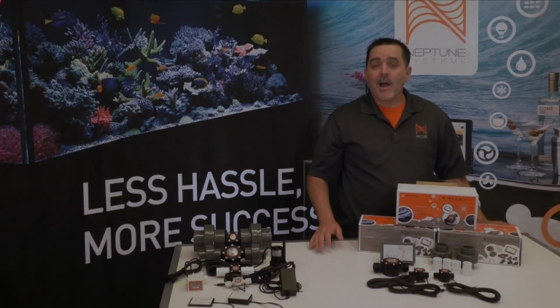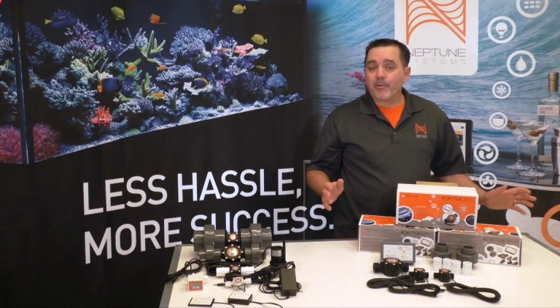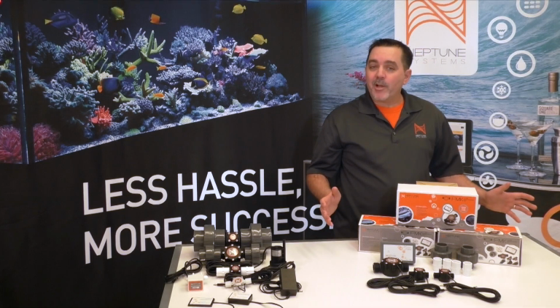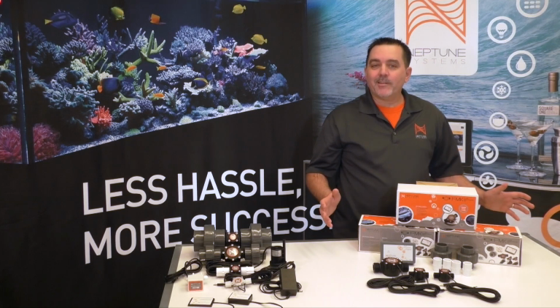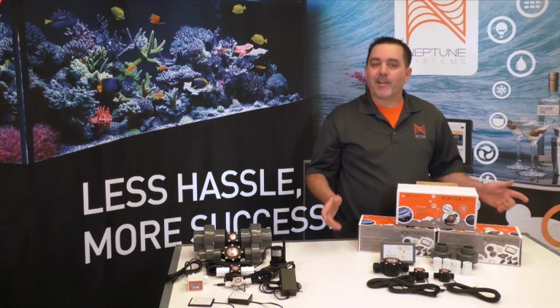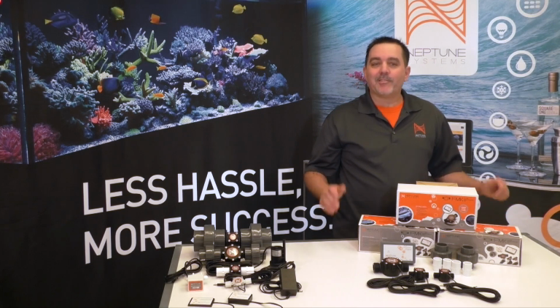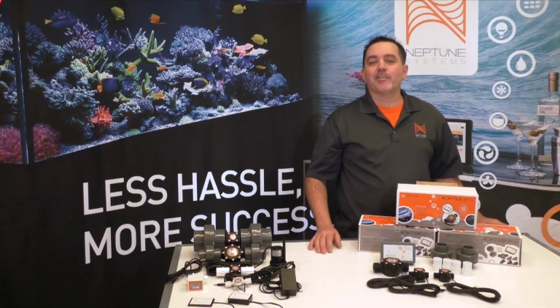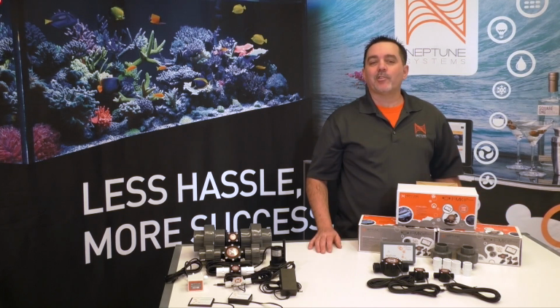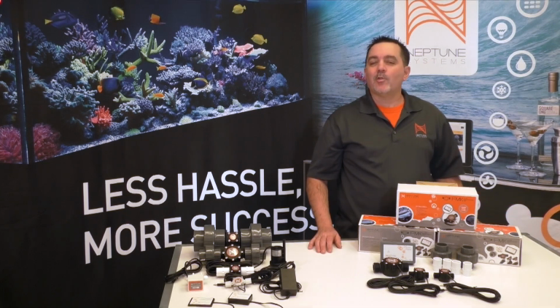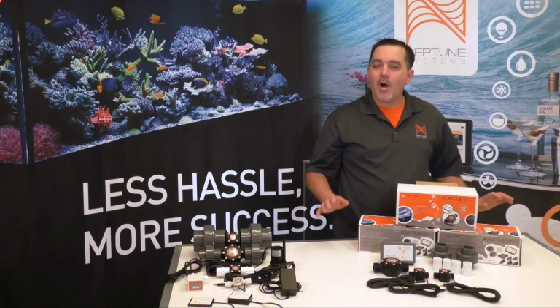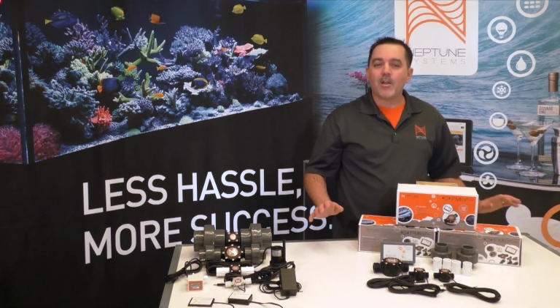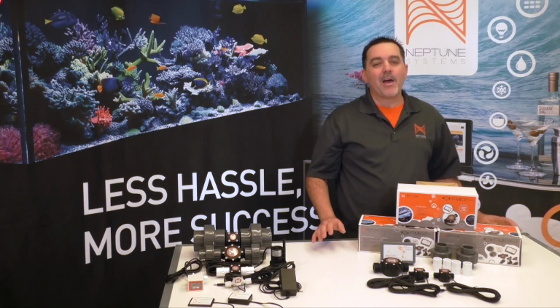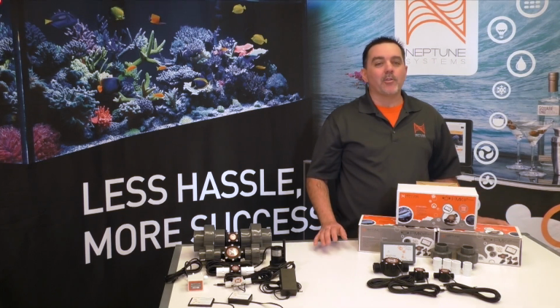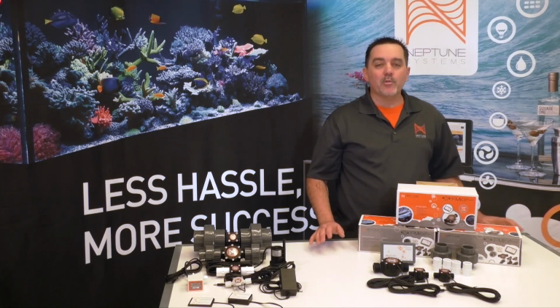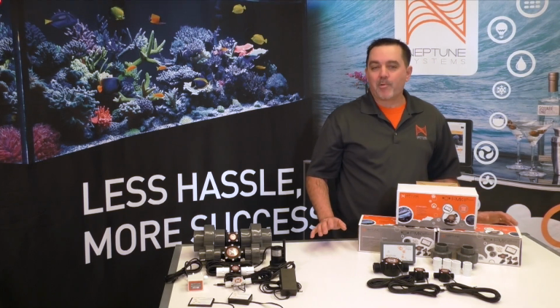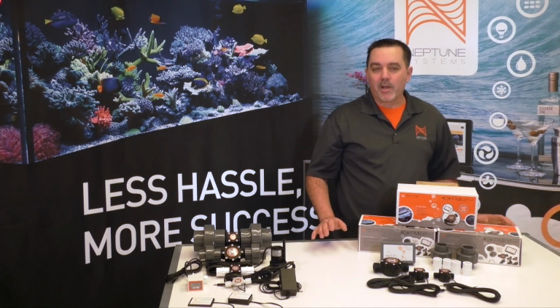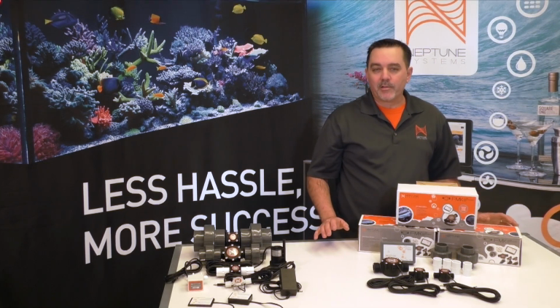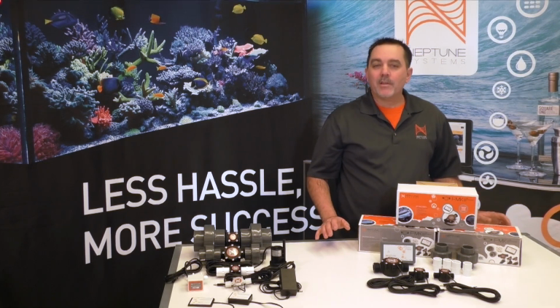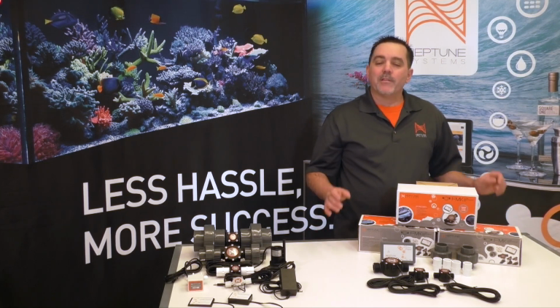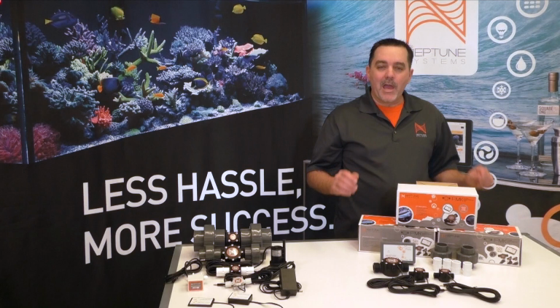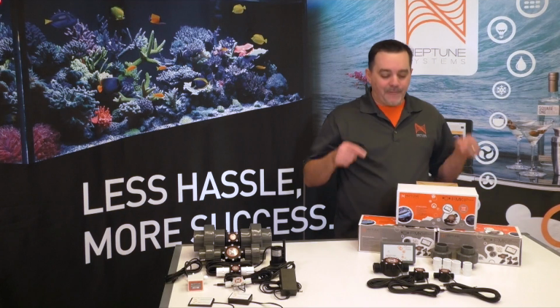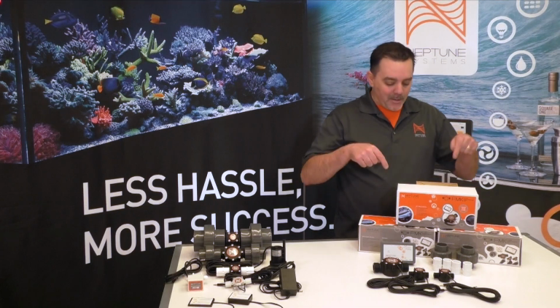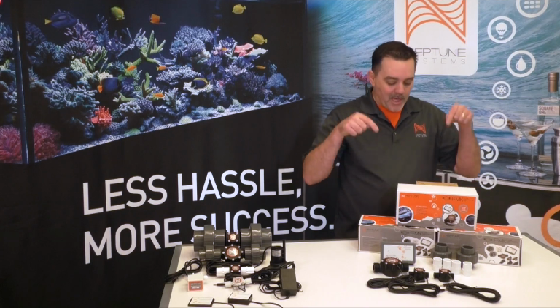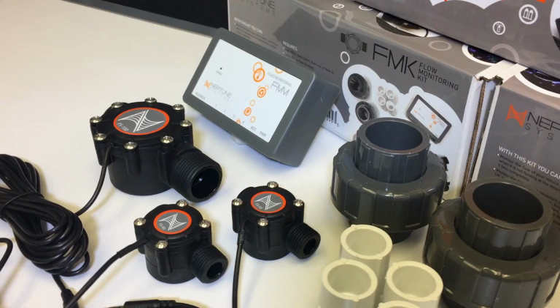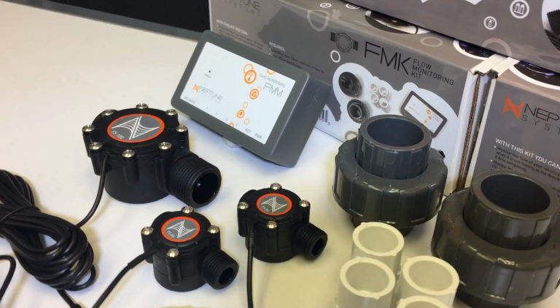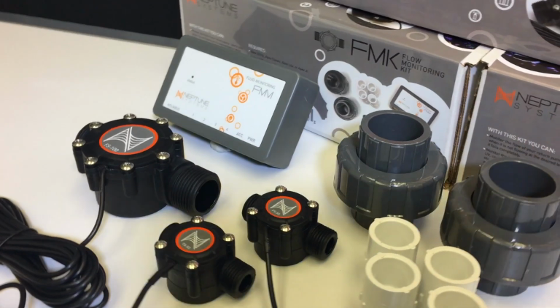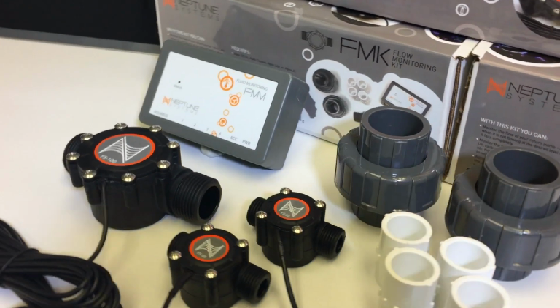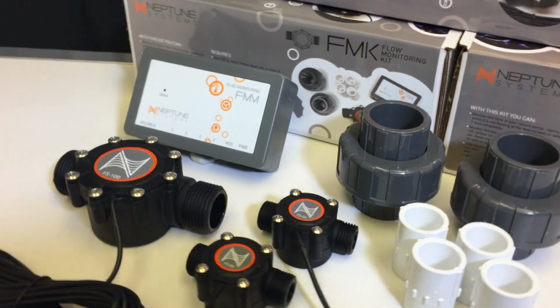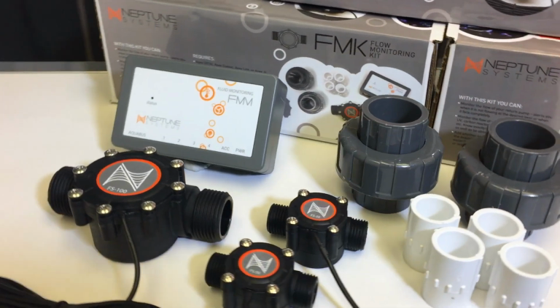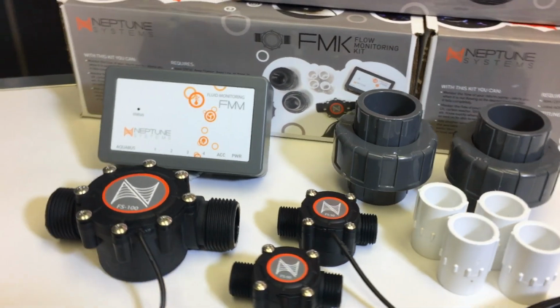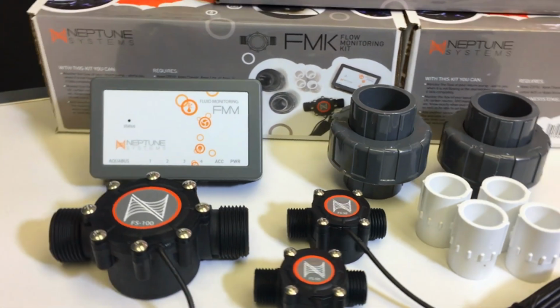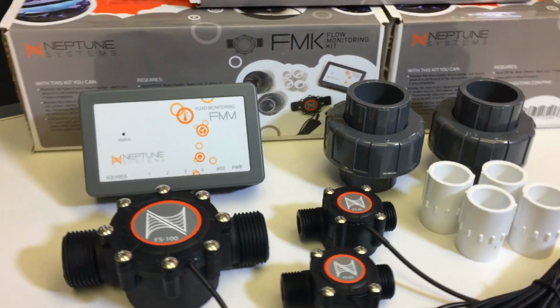Hi everyone, Terence here to show you all about our newest product, the FMK, Flow Monitoring Kit.